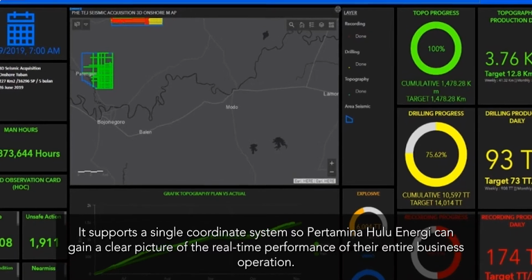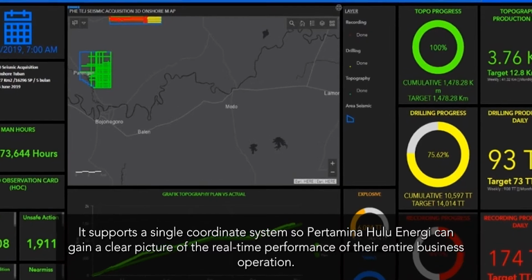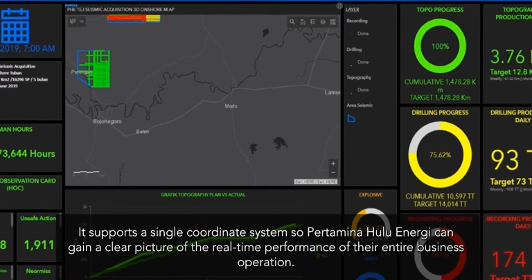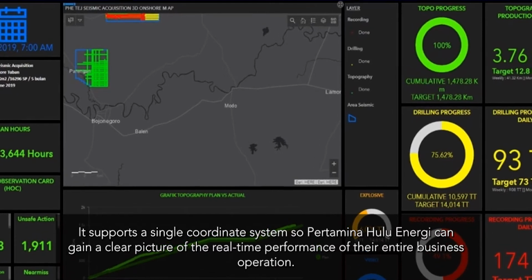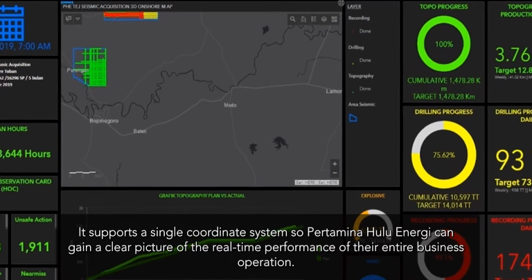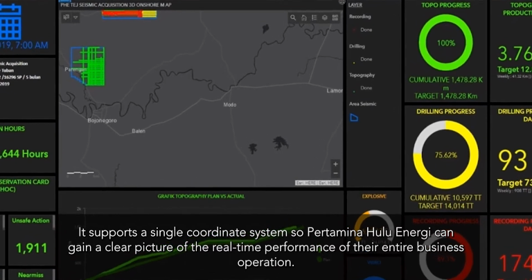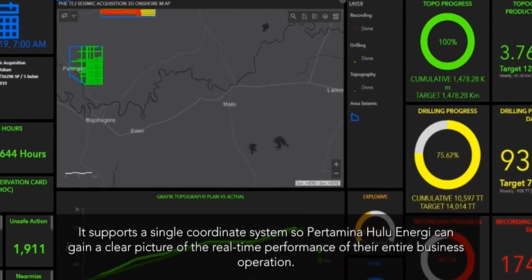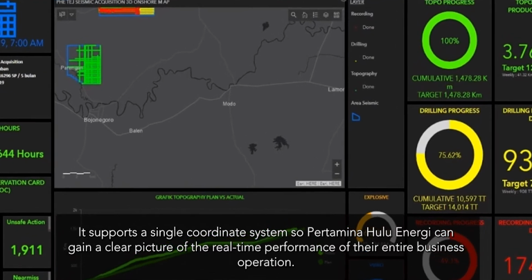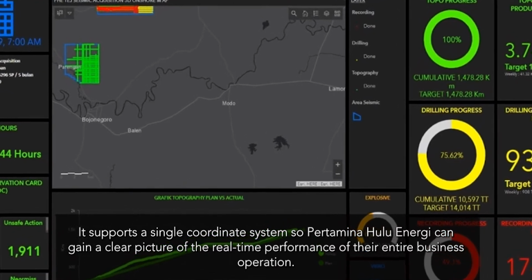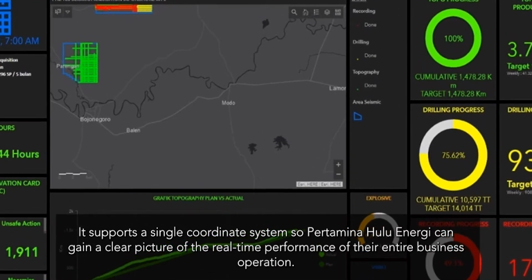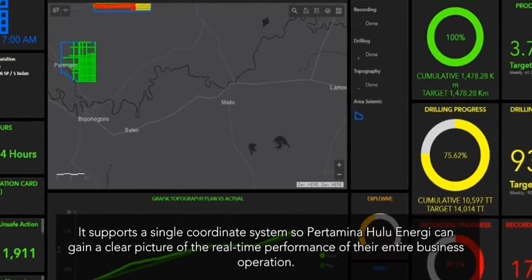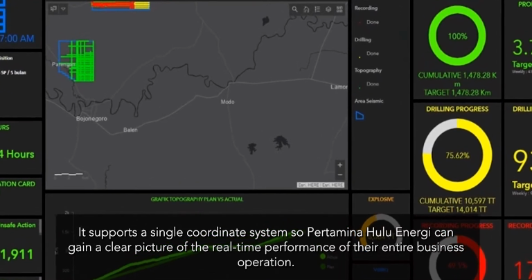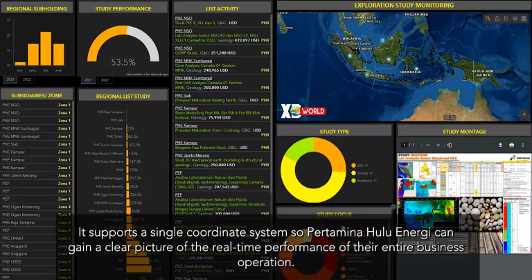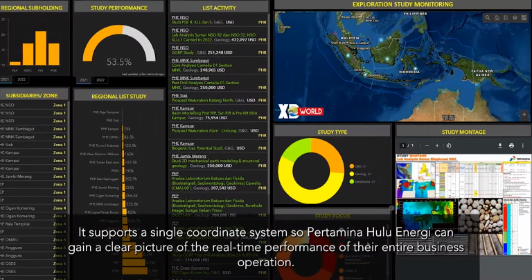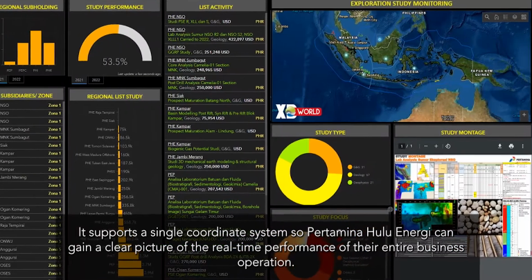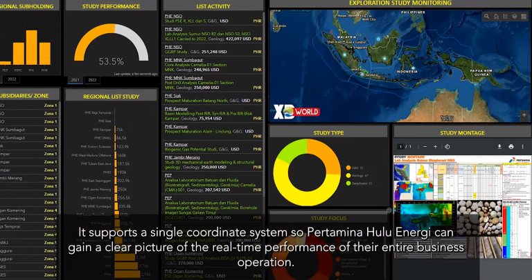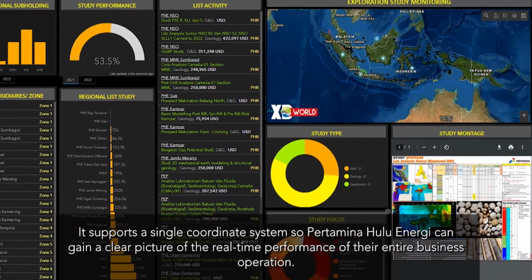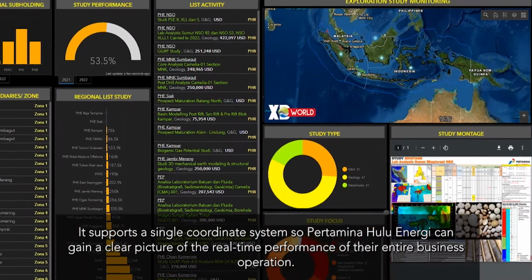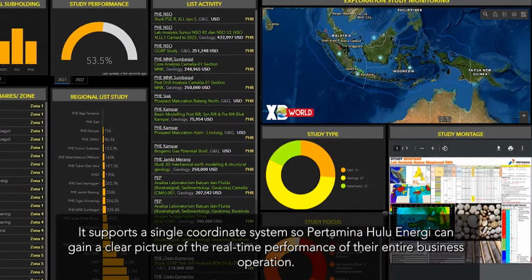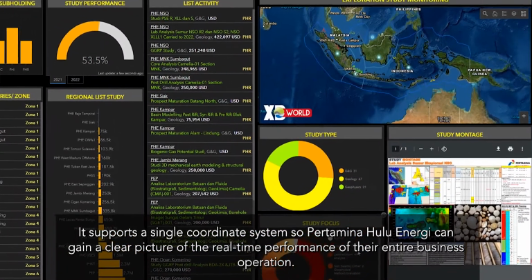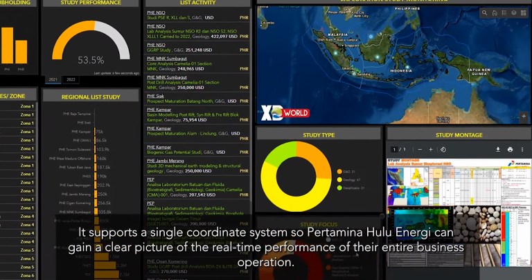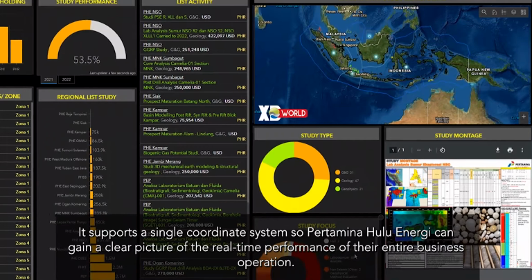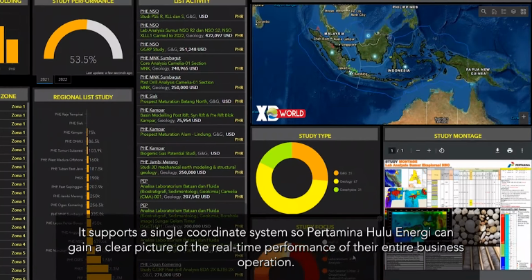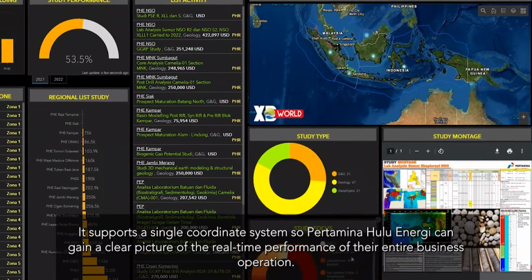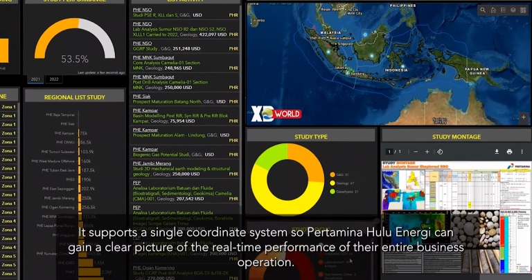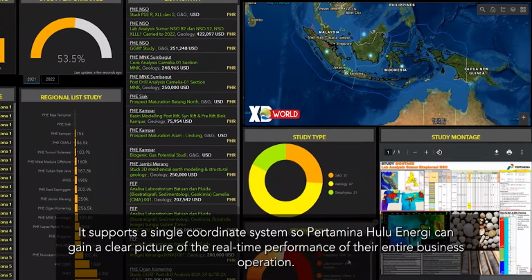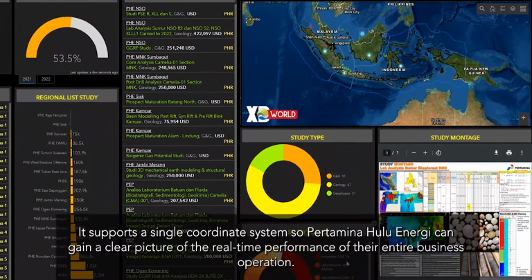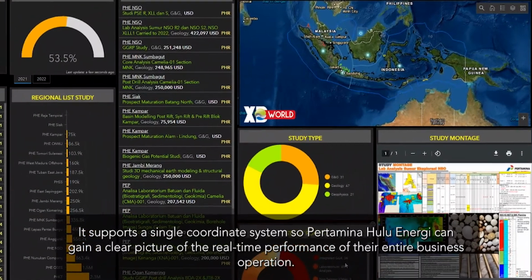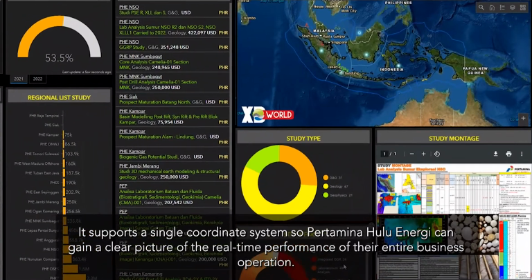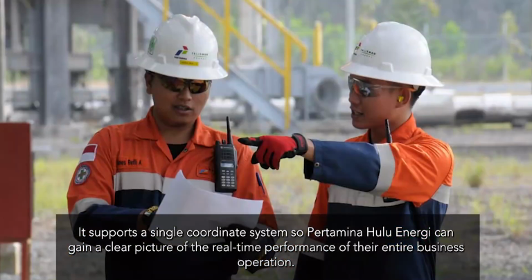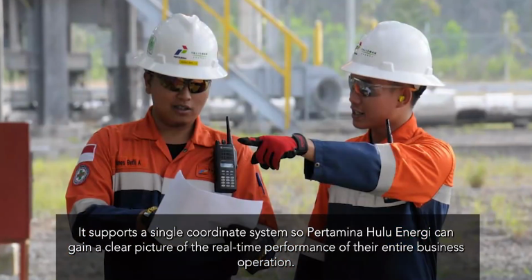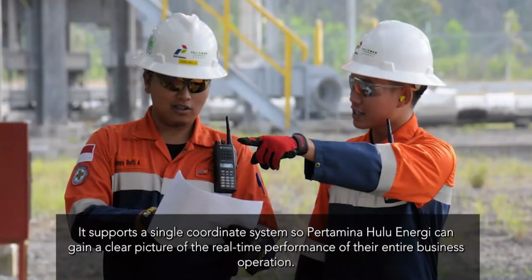It supports a single coordinate system so Pertamina Hulu Energy can gain a clear picture of the real-time performance of their entire business operation.